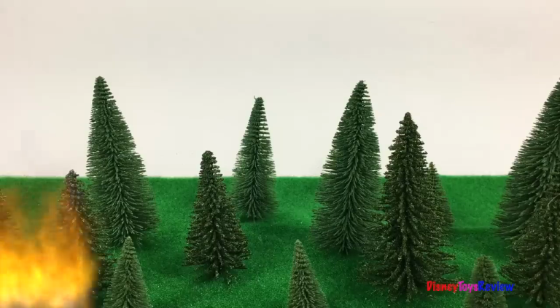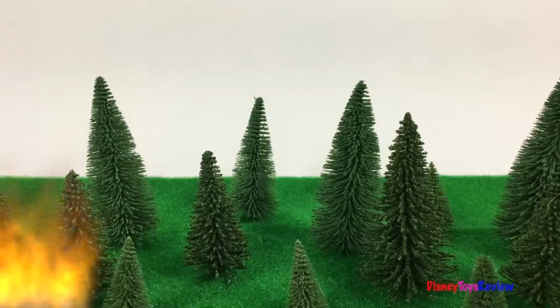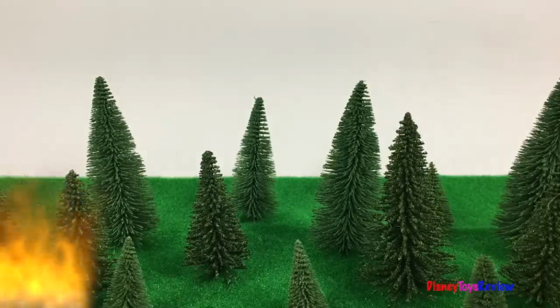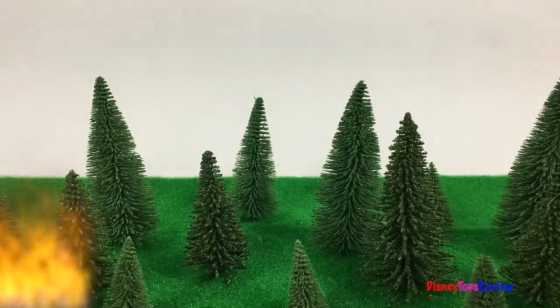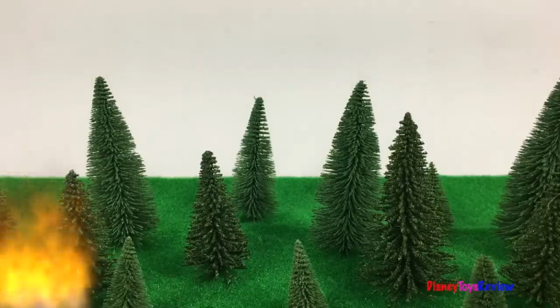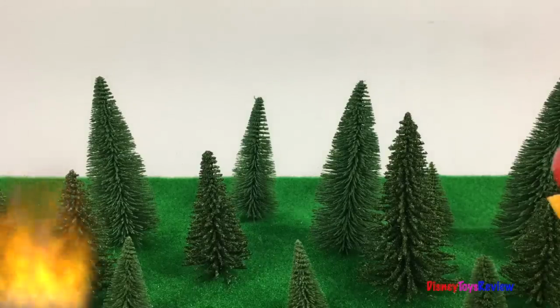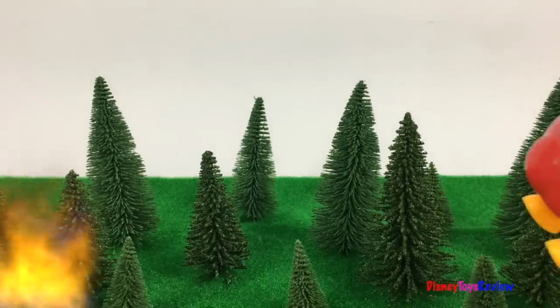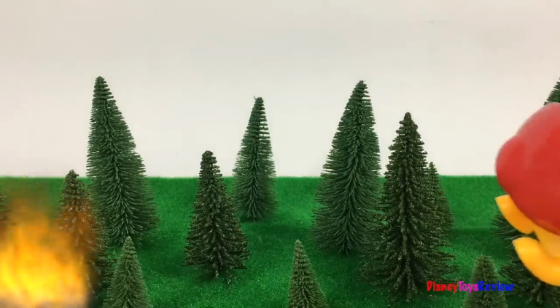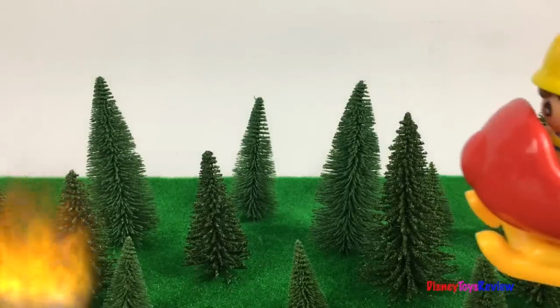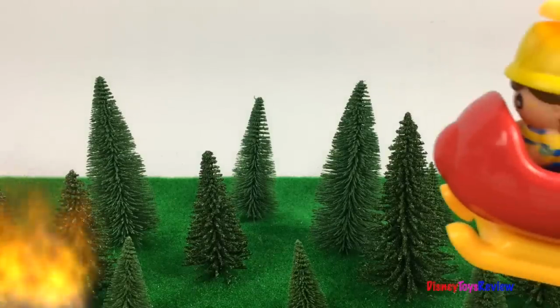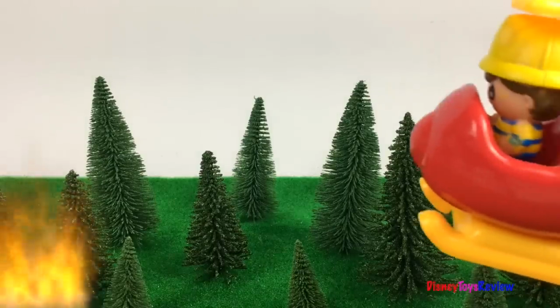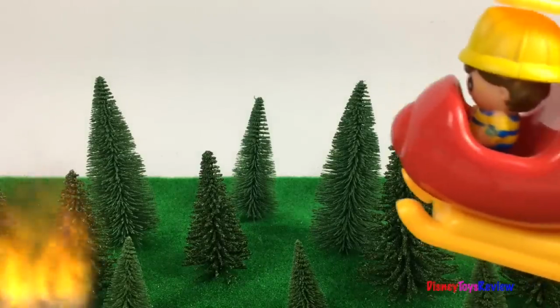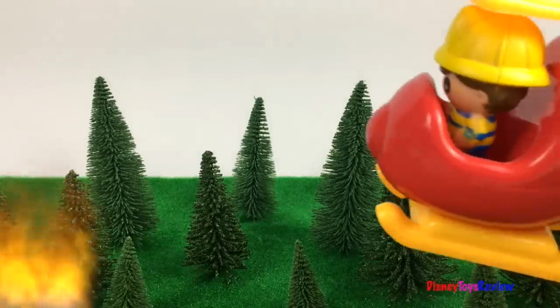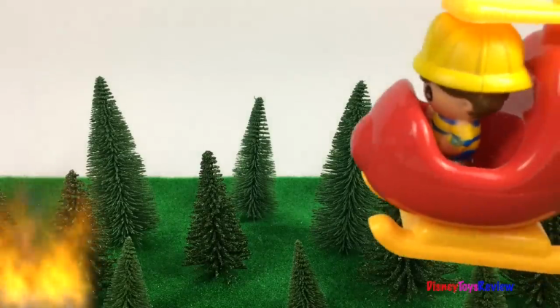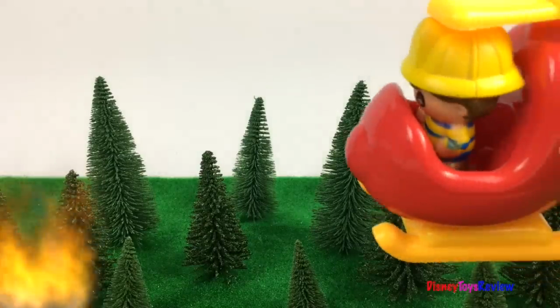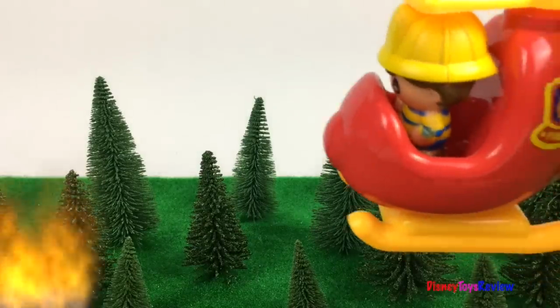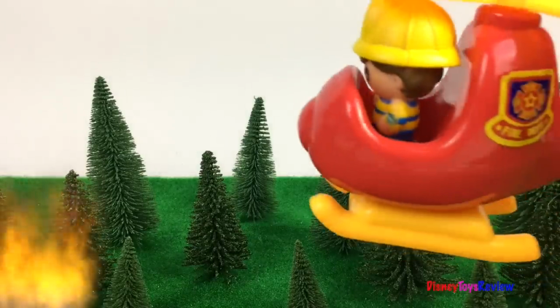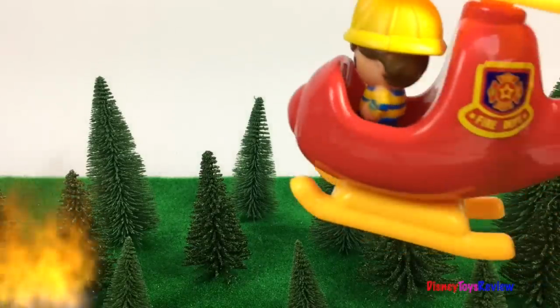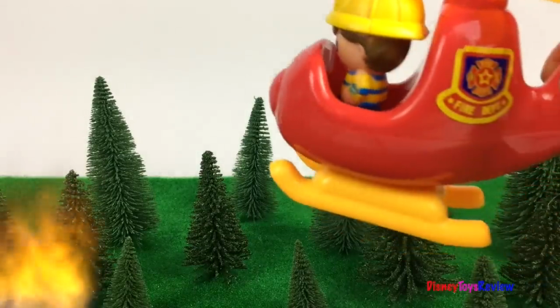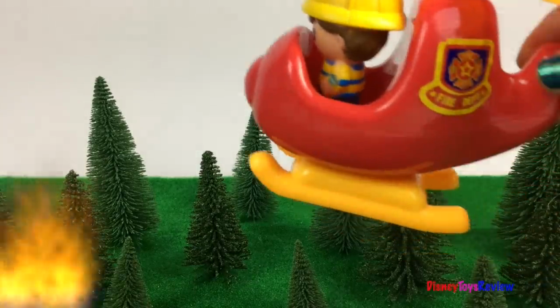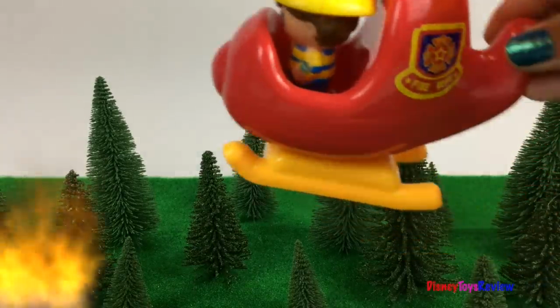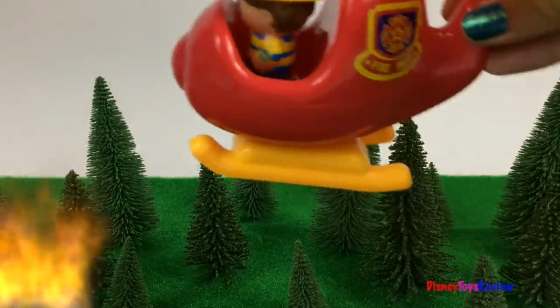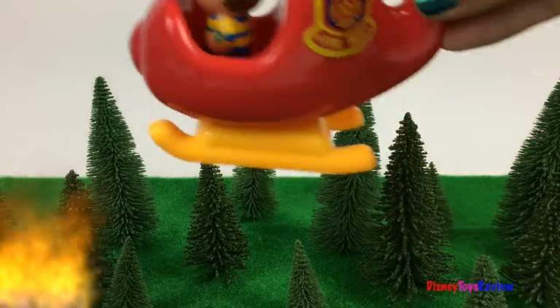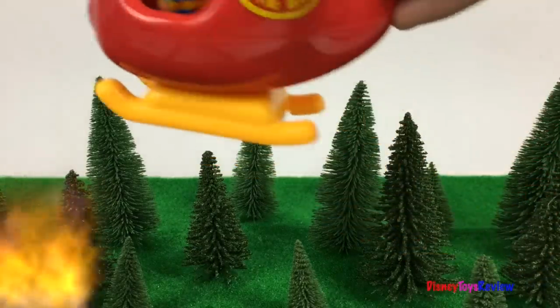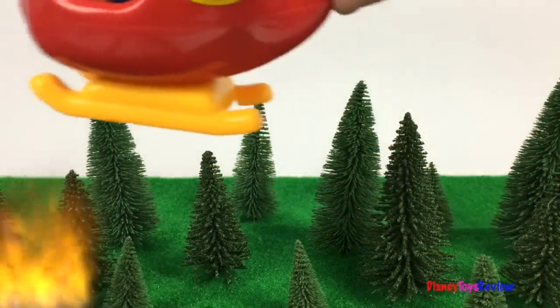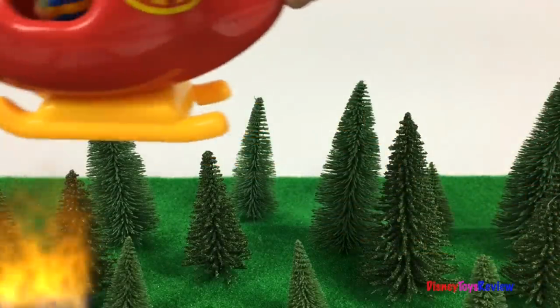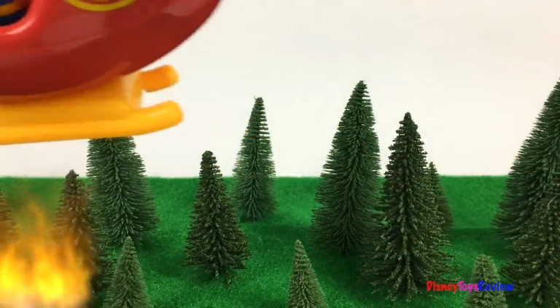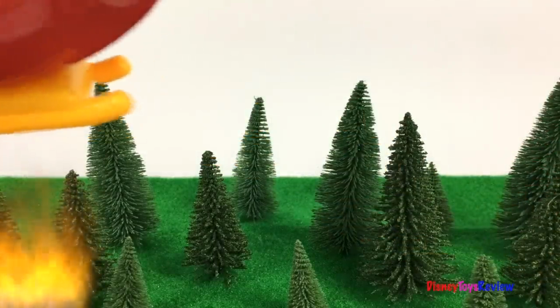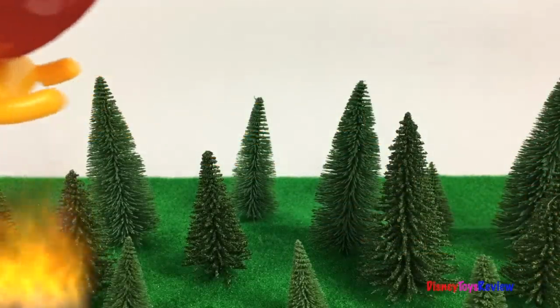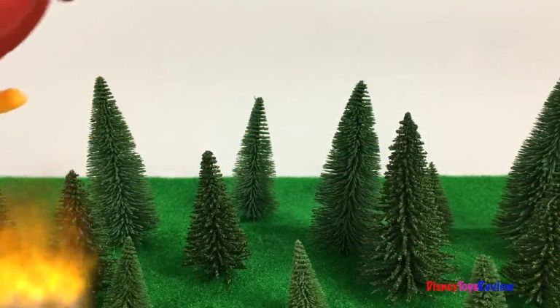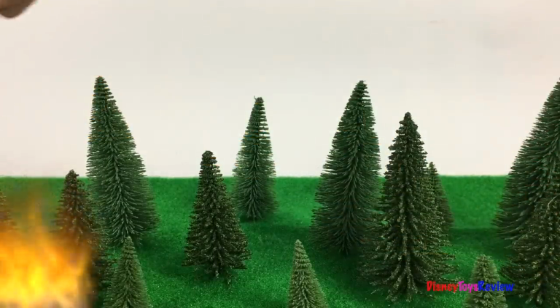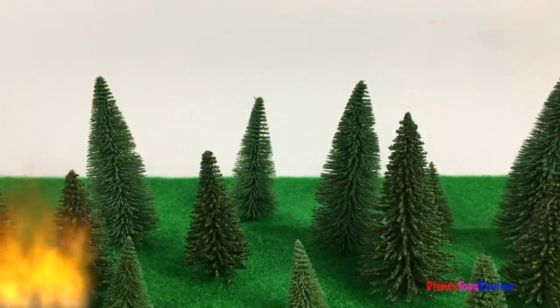Oh no, there's a forest fire. Good thing our helicopter is here to help.